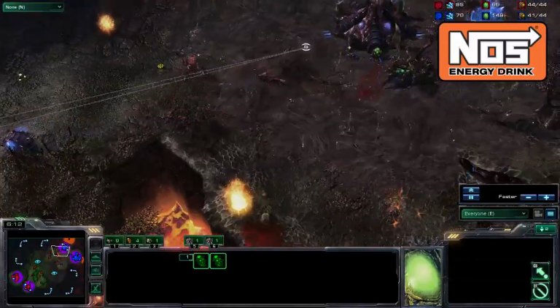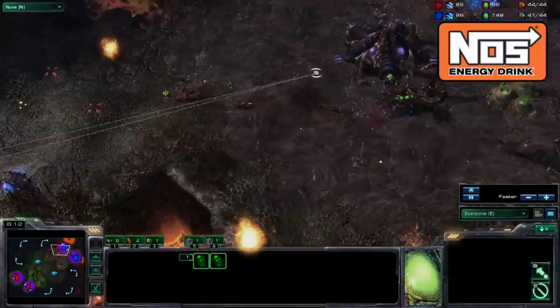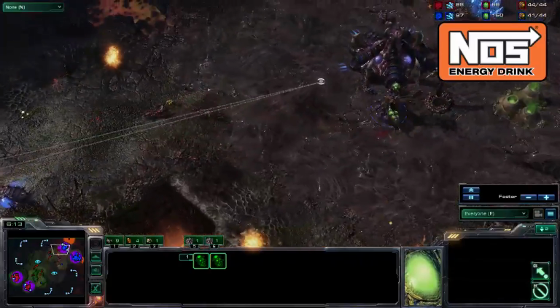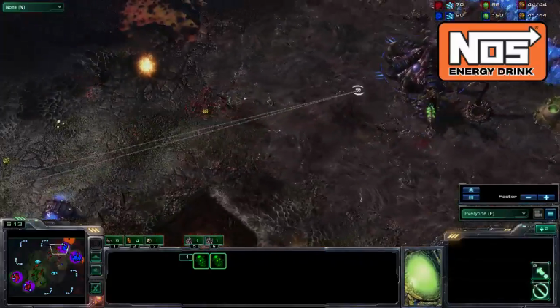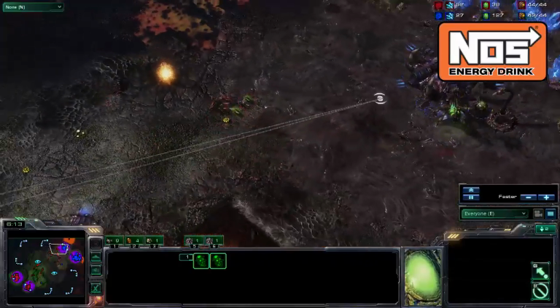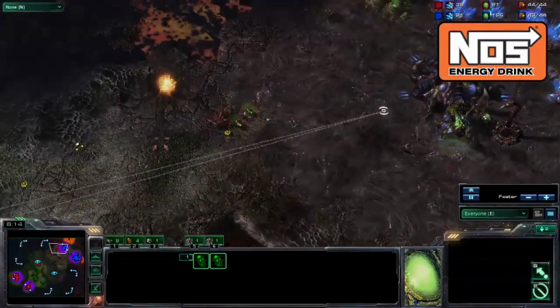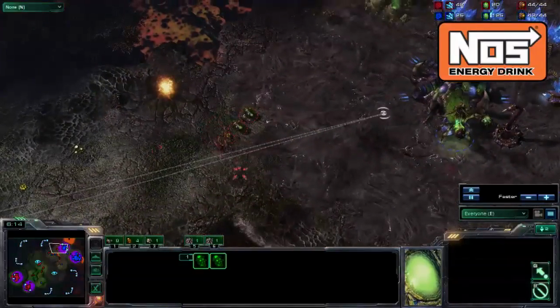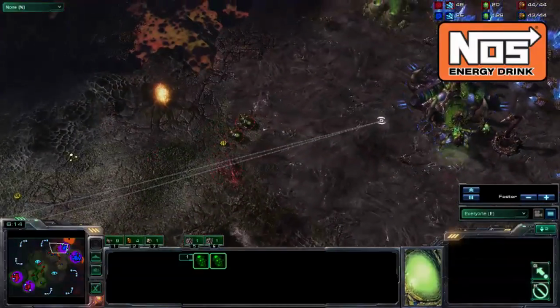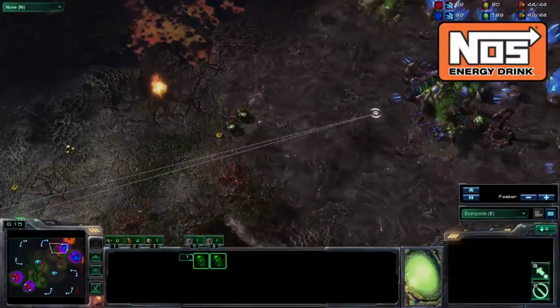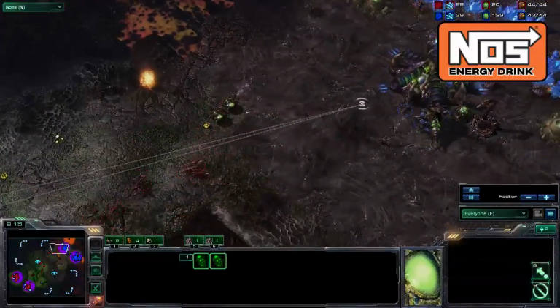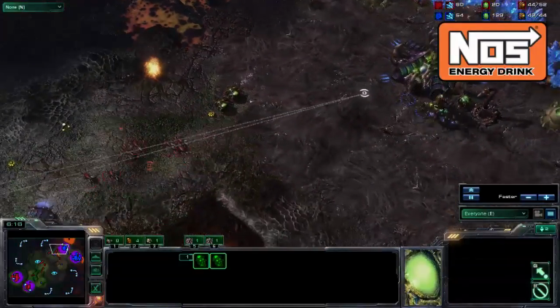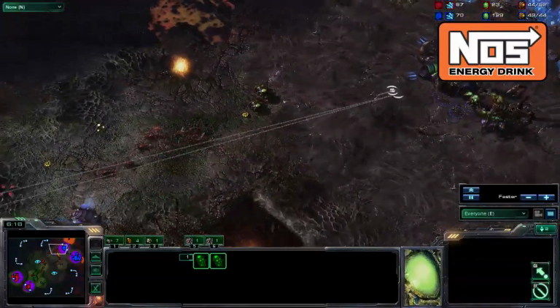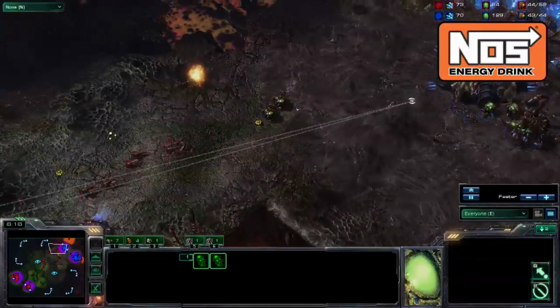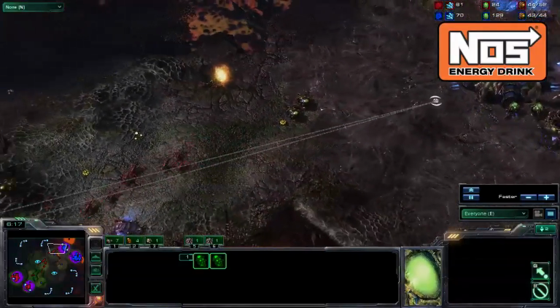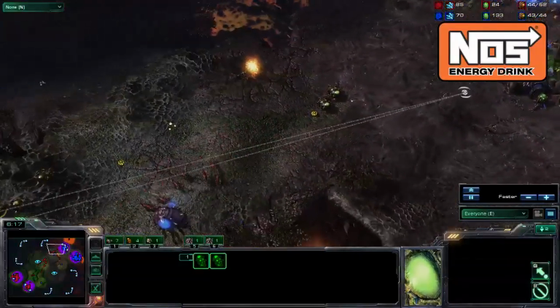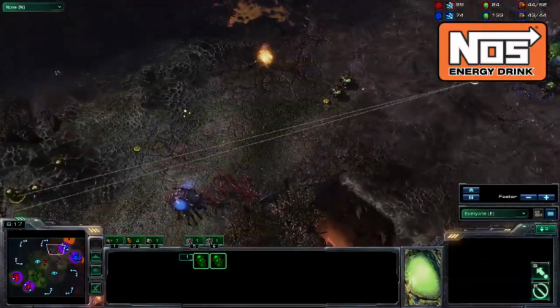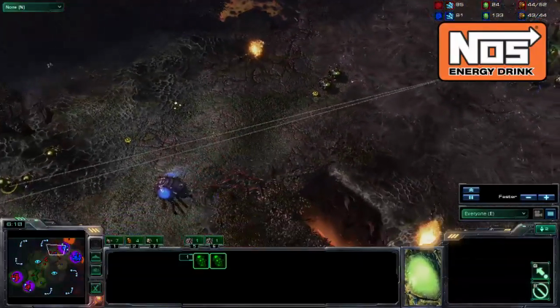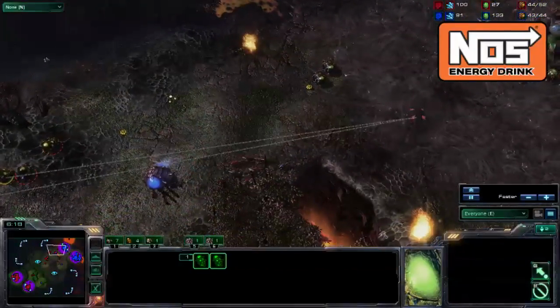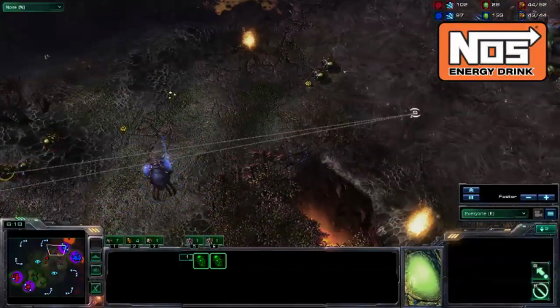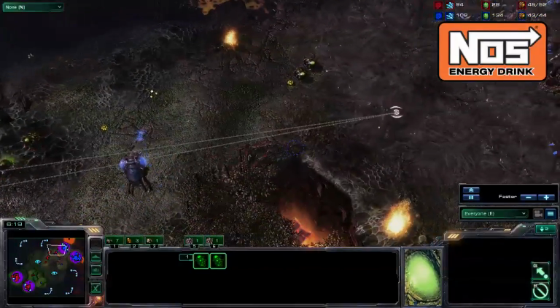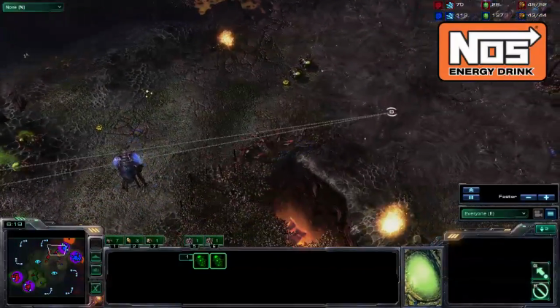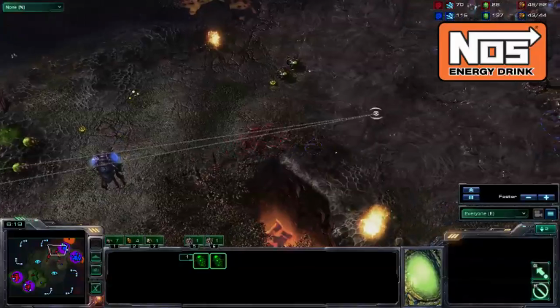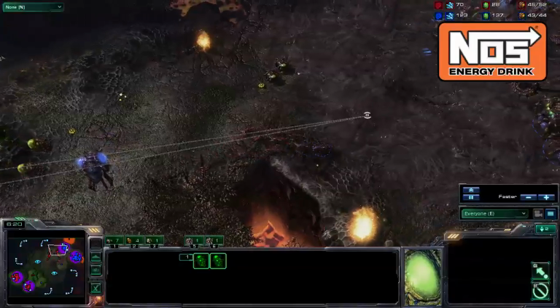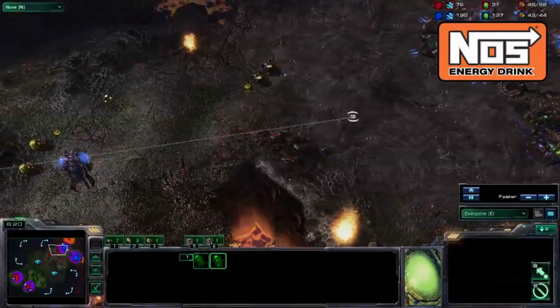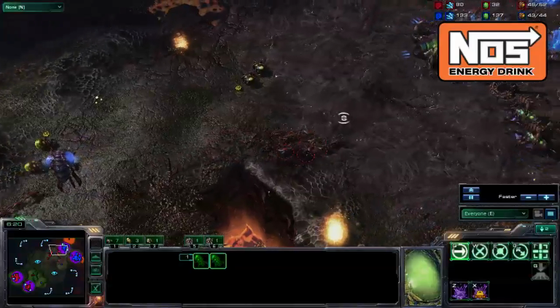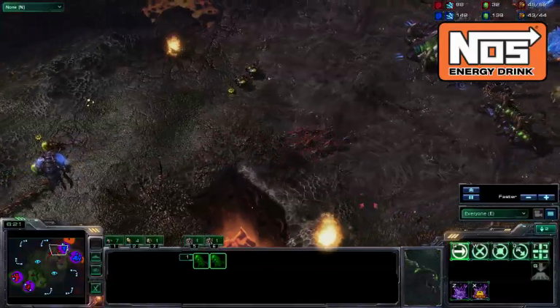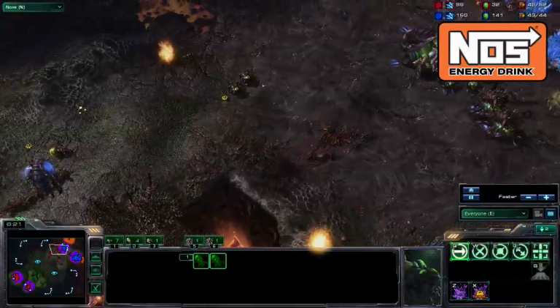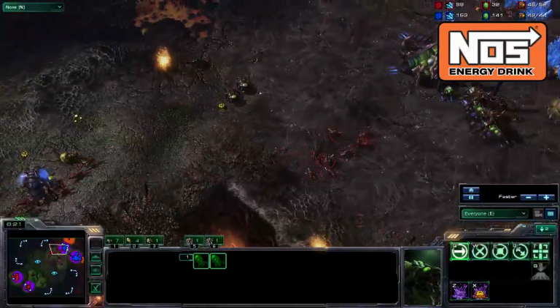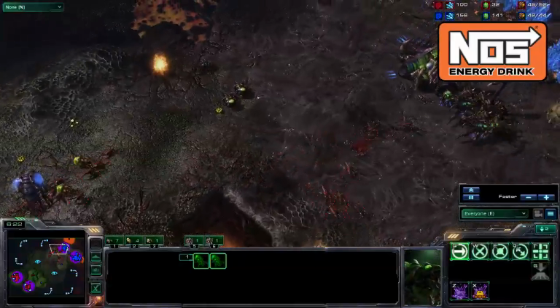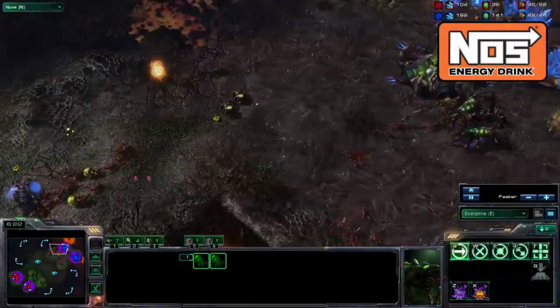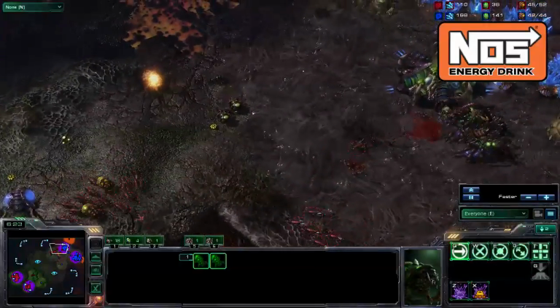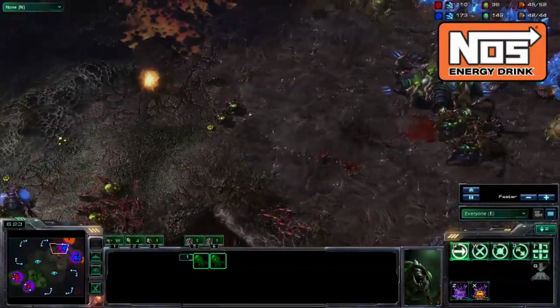If you see your opponent isn't that Zergling-heavy, morph in two more banelings so you can get some more drone kills by sneaking them into the main while your opponent's Zergling count is low.